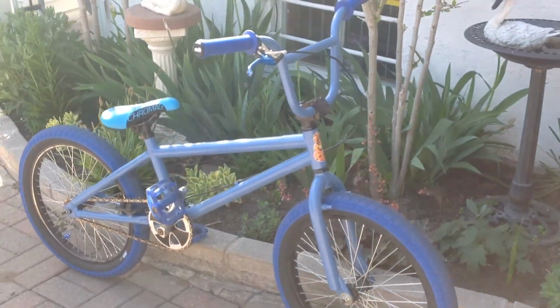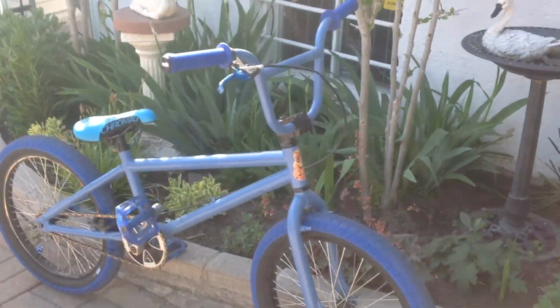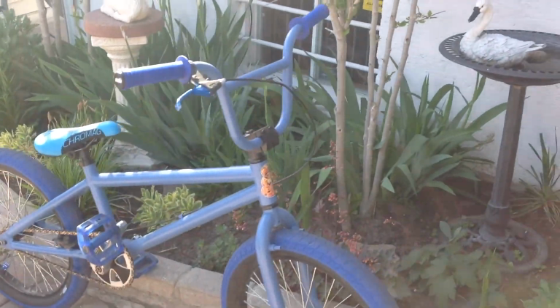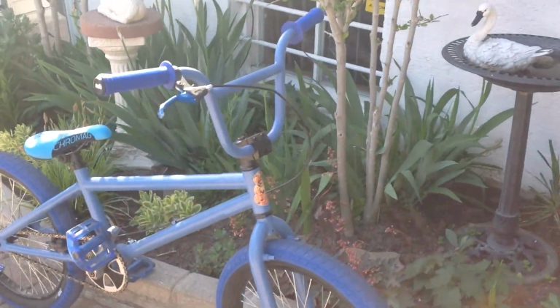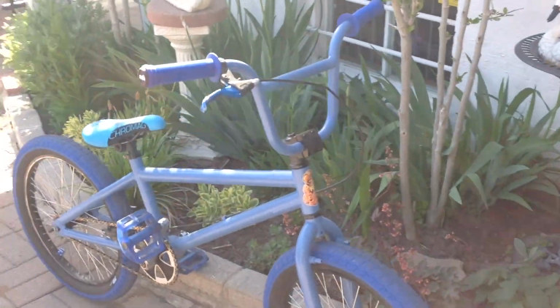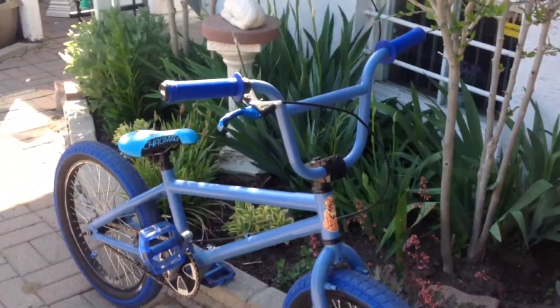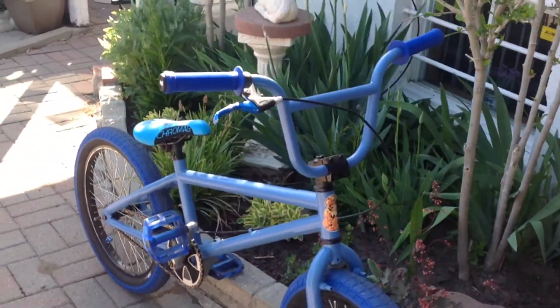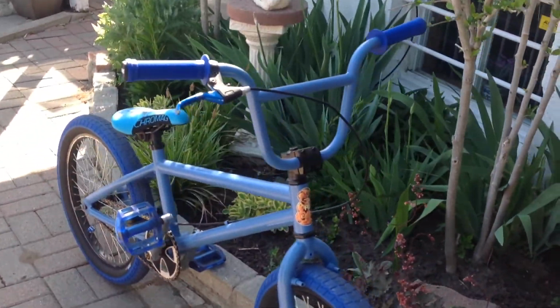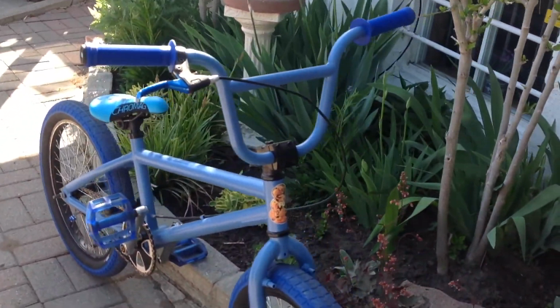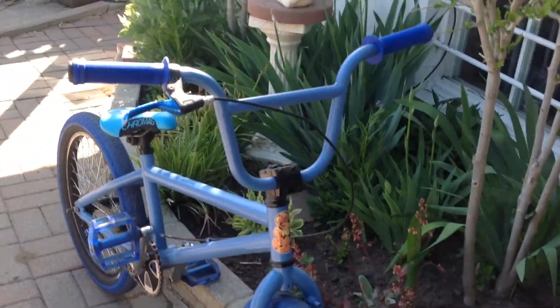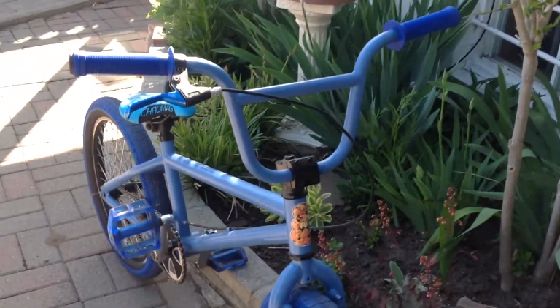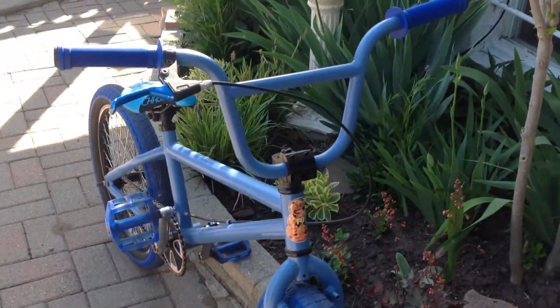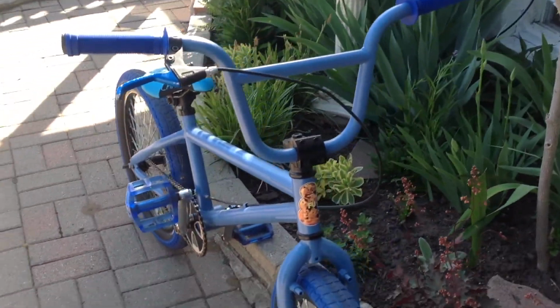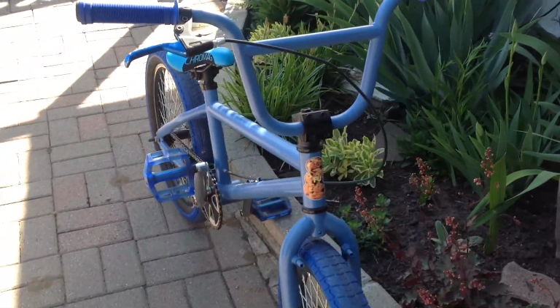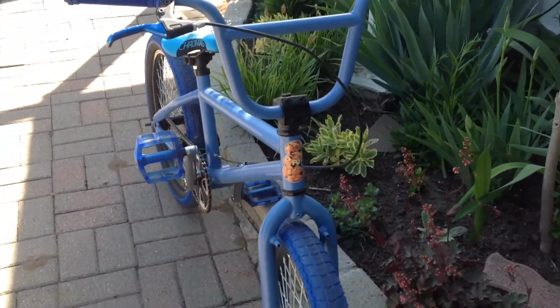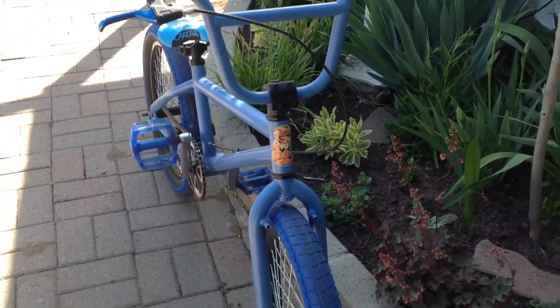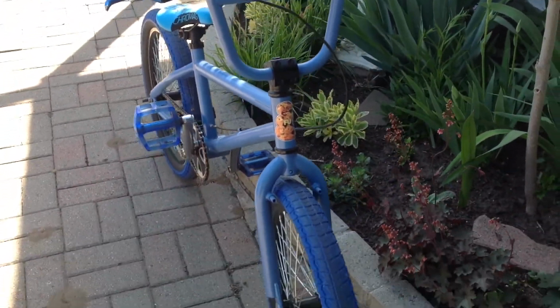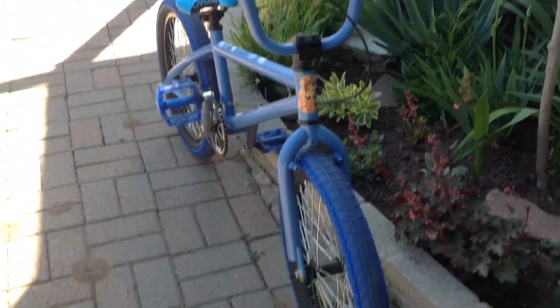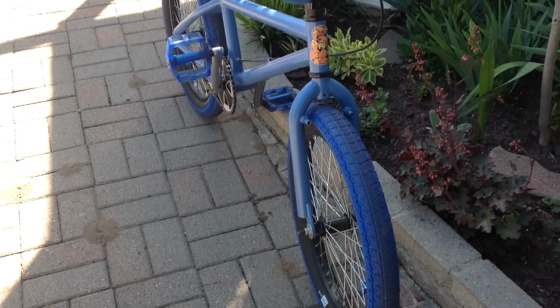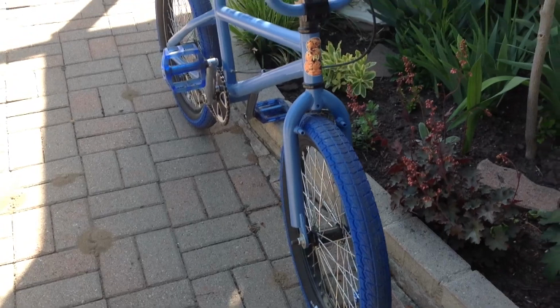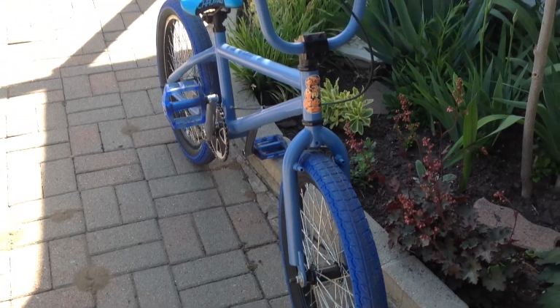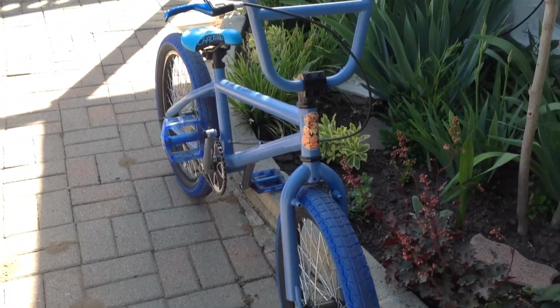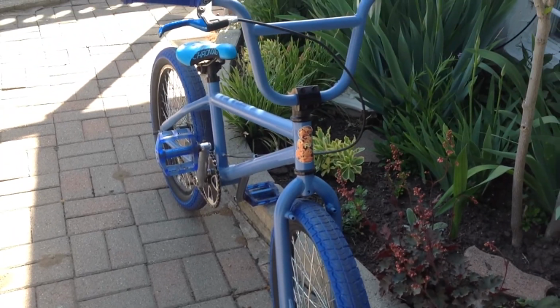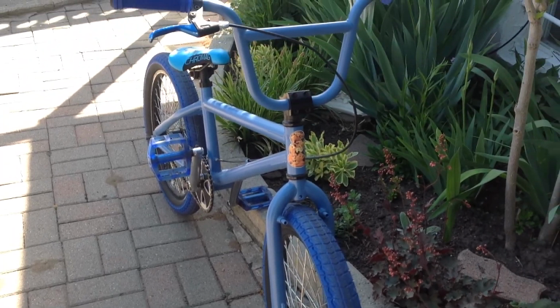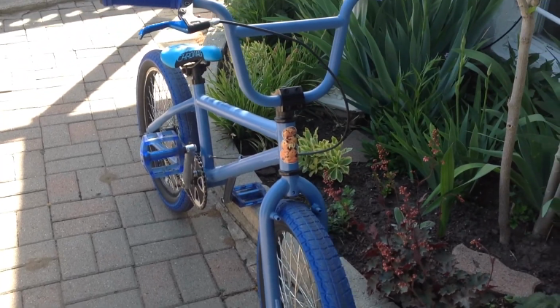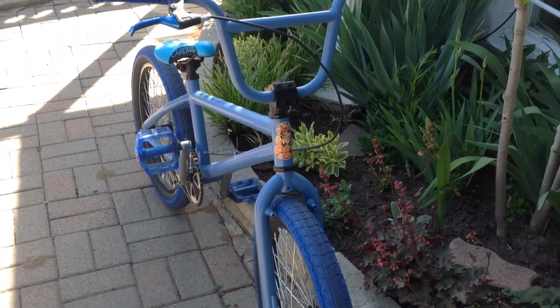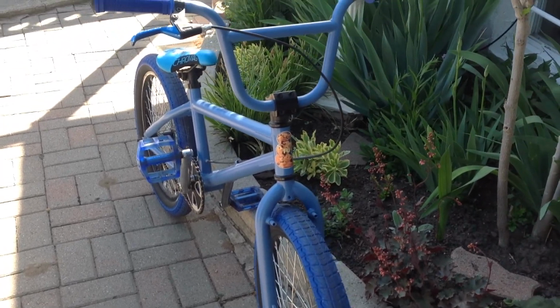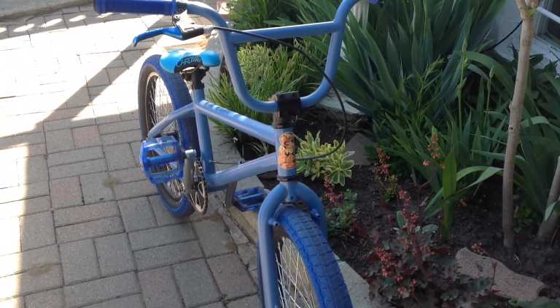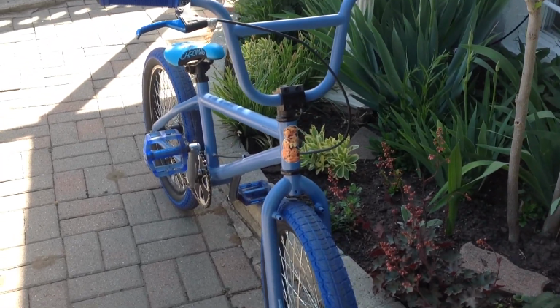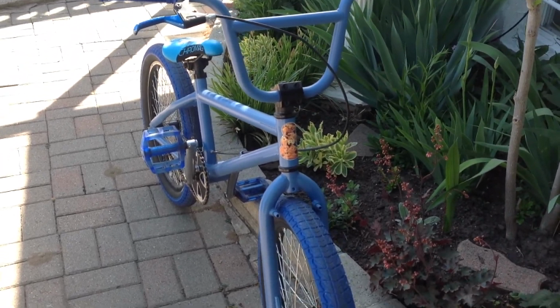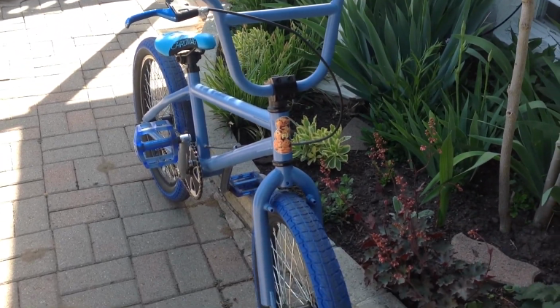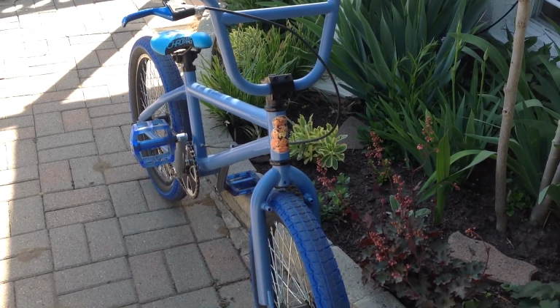Frame: Dyno. Handlebars: Dyno. Forks: Dyno. BMX FU sticker.